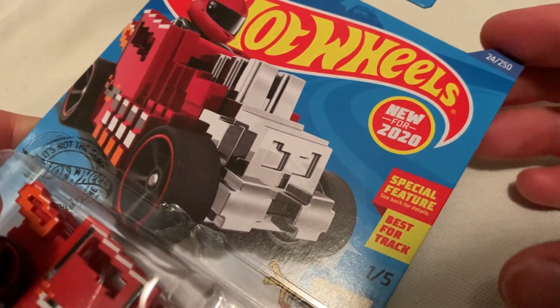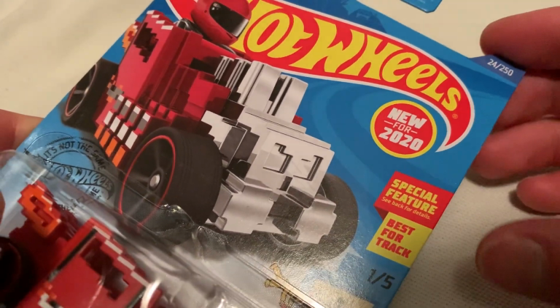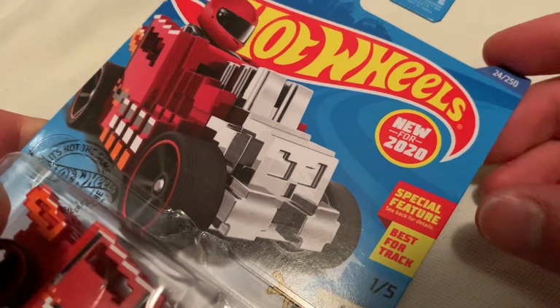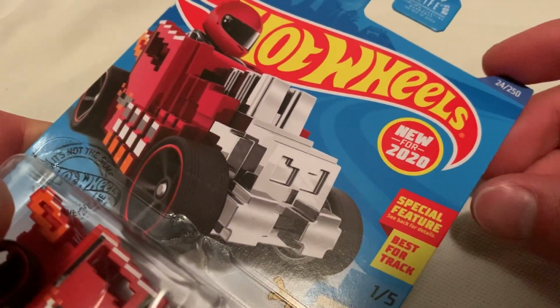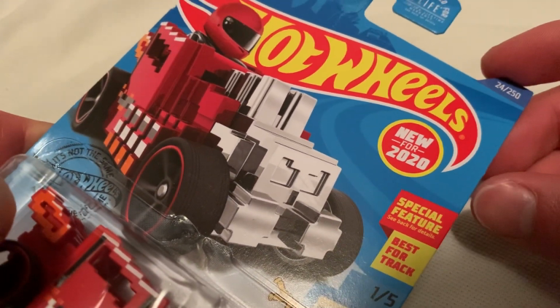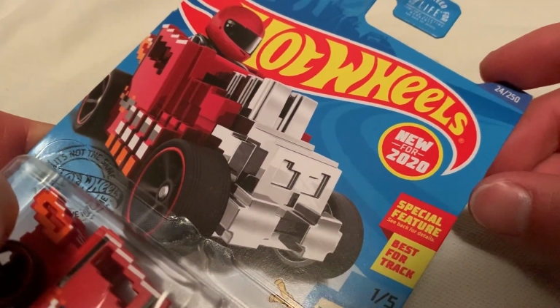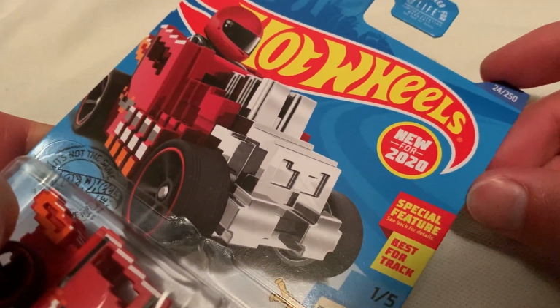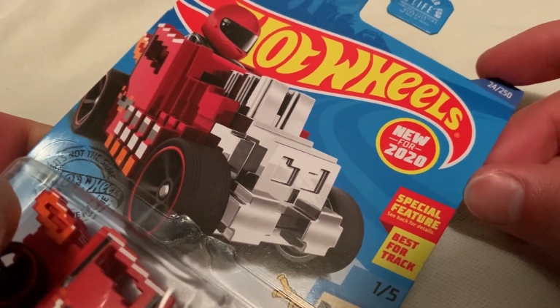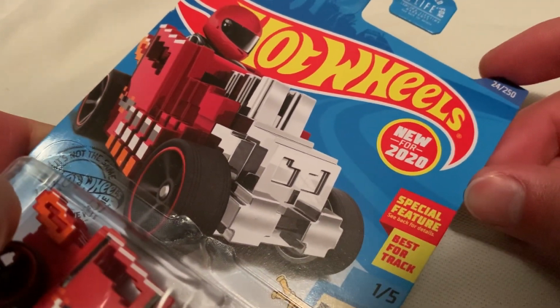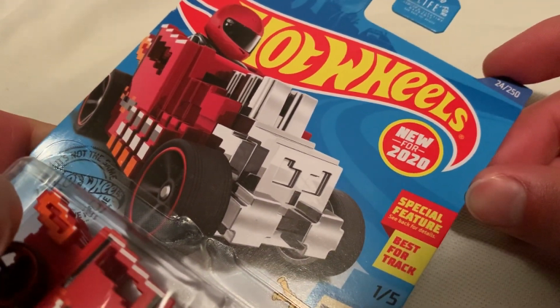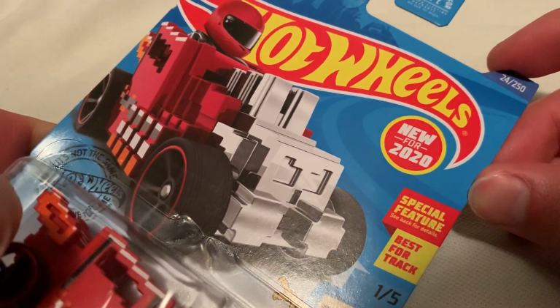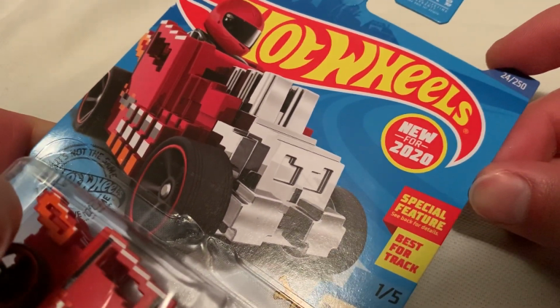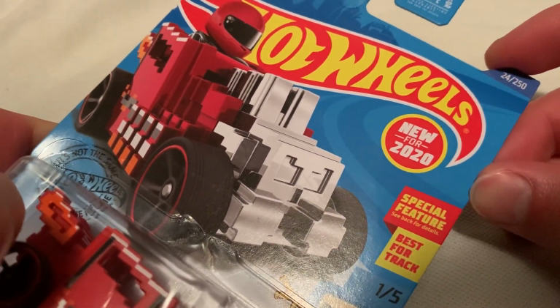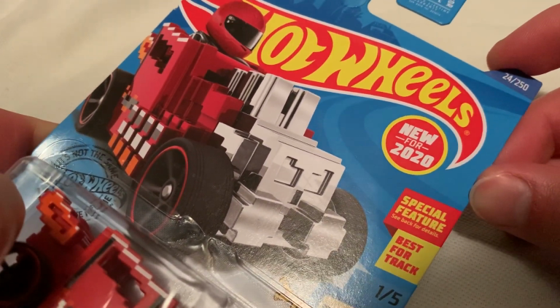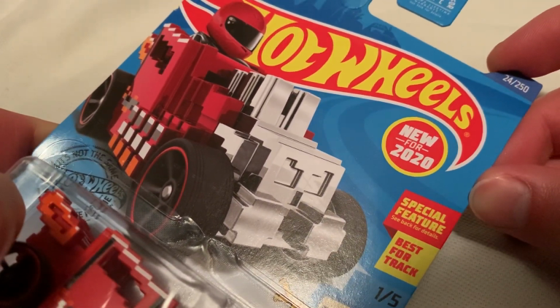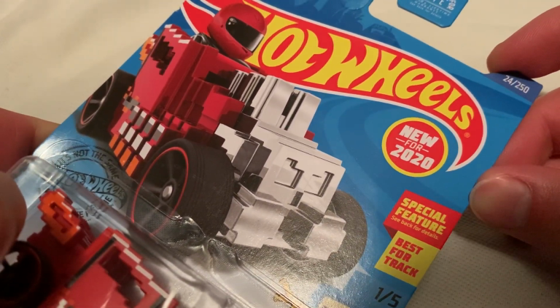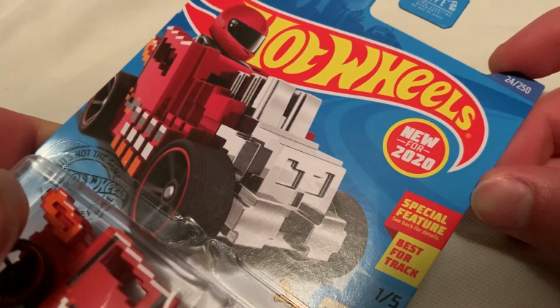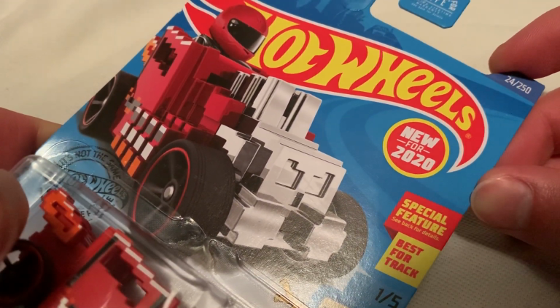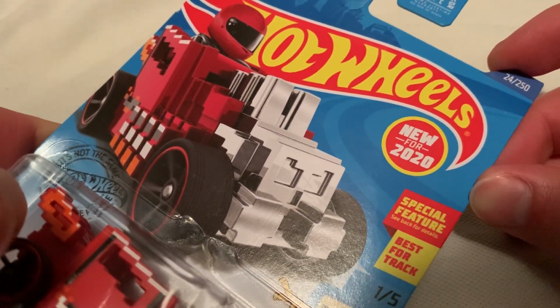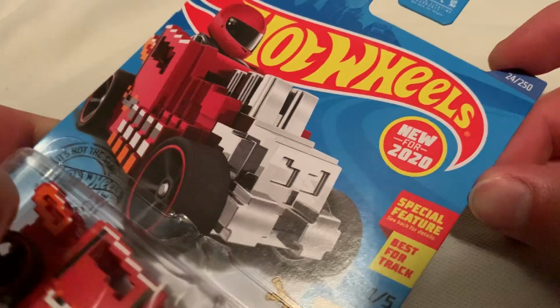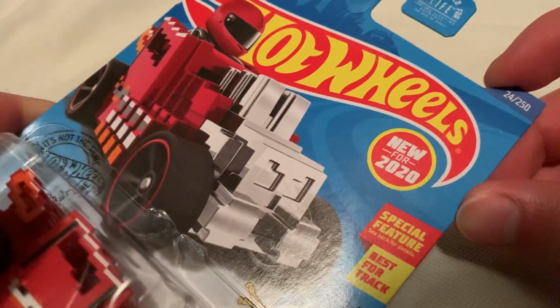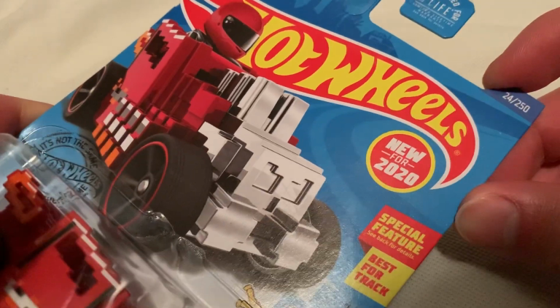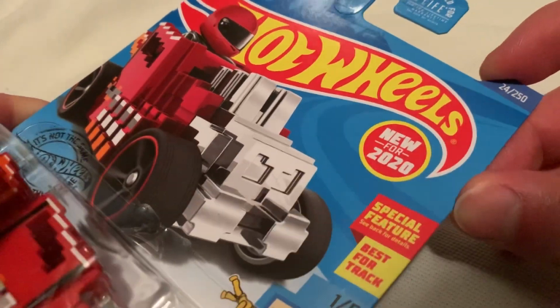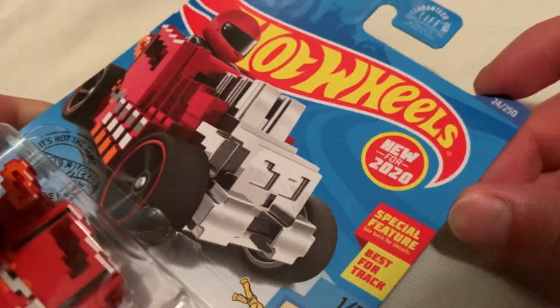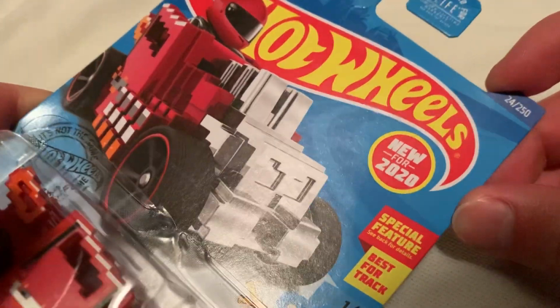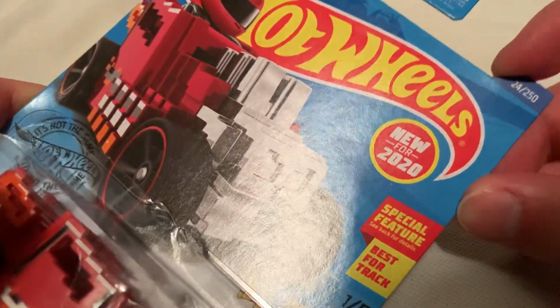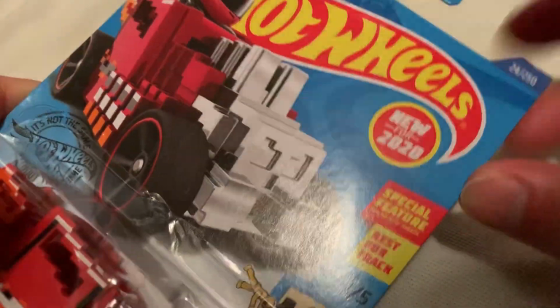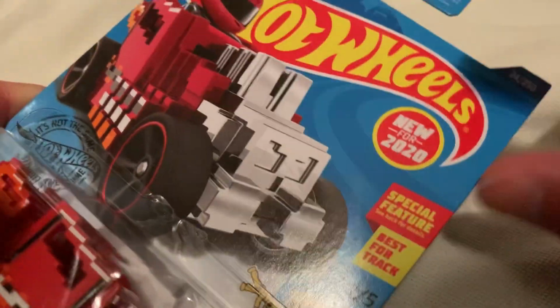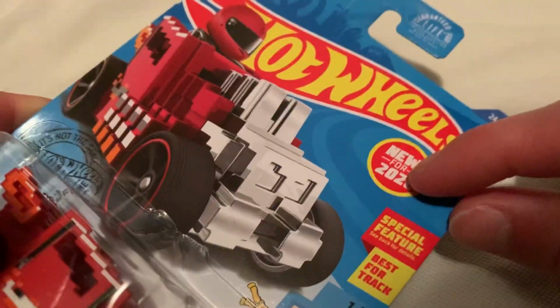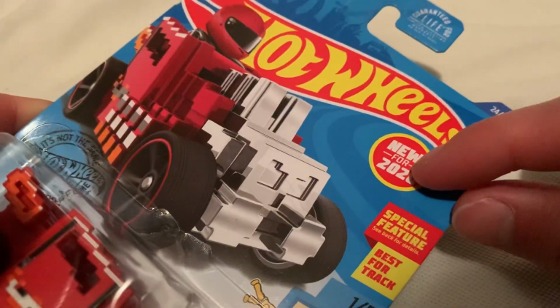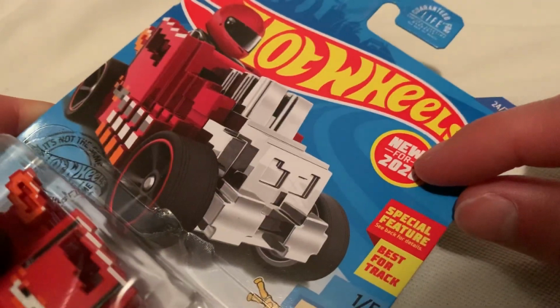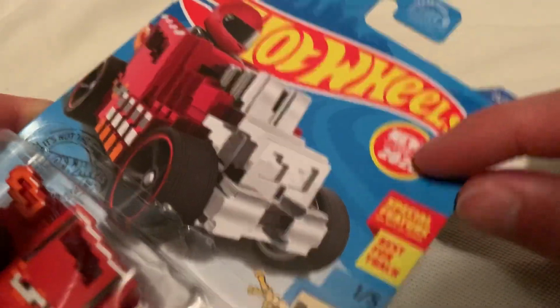Hey YouTube, it's me Julien. Here's the Pixel Shaker — kind of hard to say, kind of like a tongue twister. But anyway, it's new for 2020.